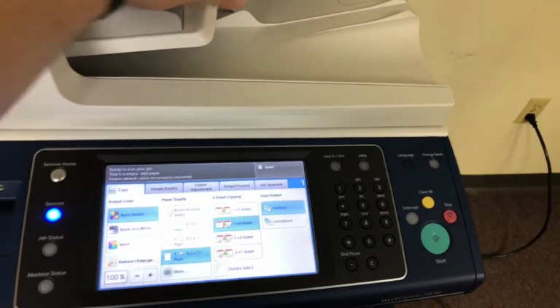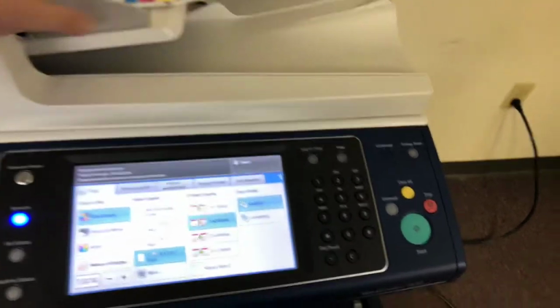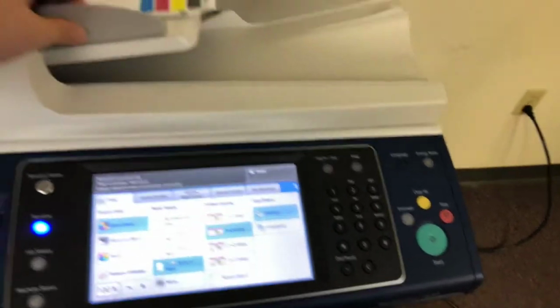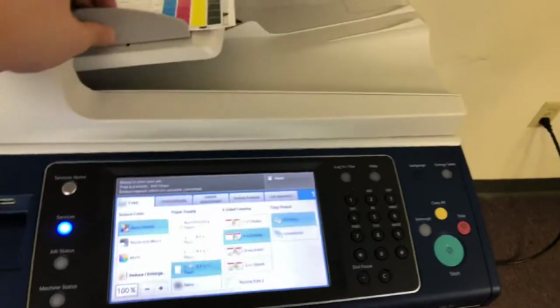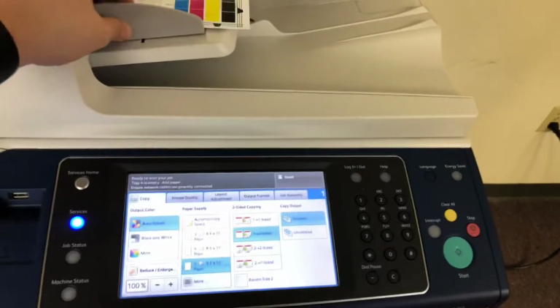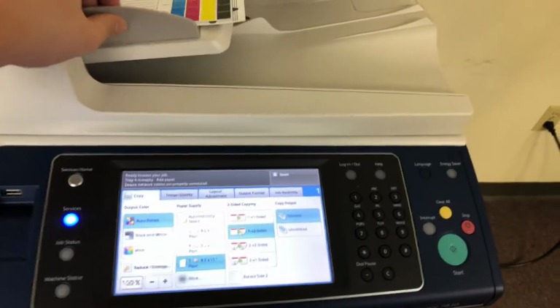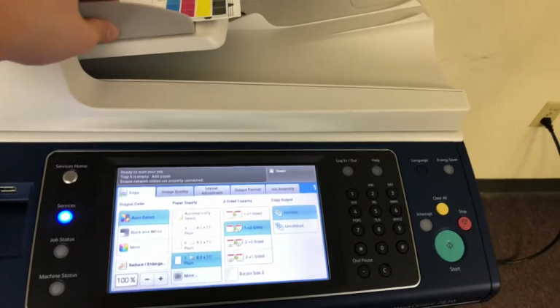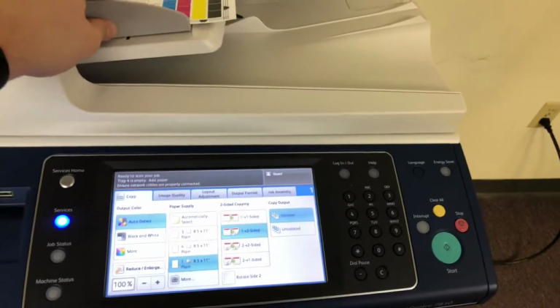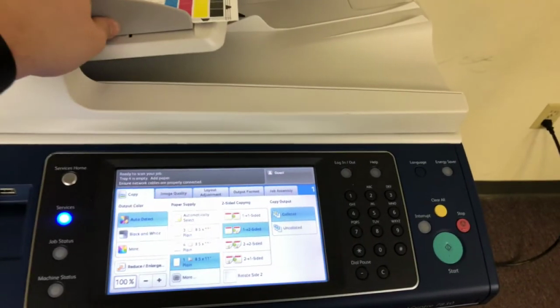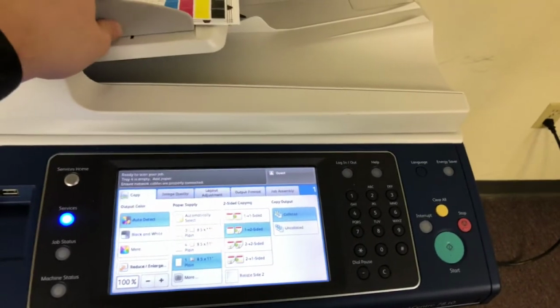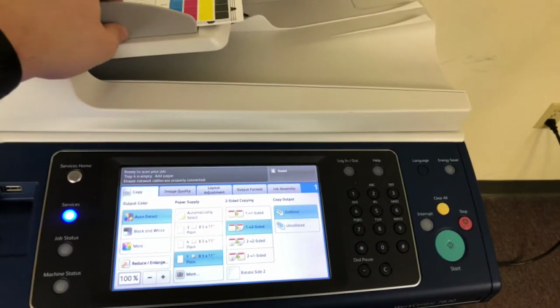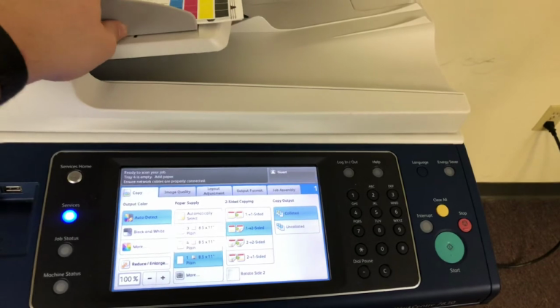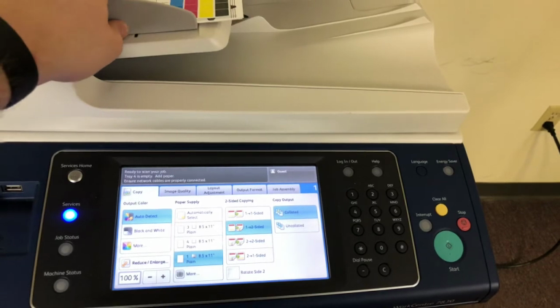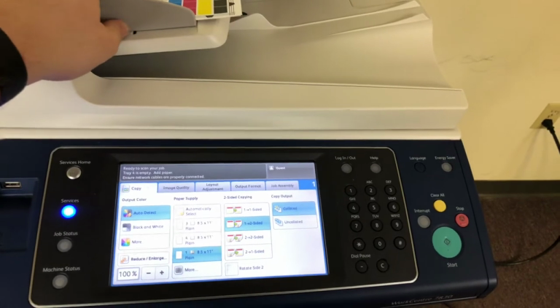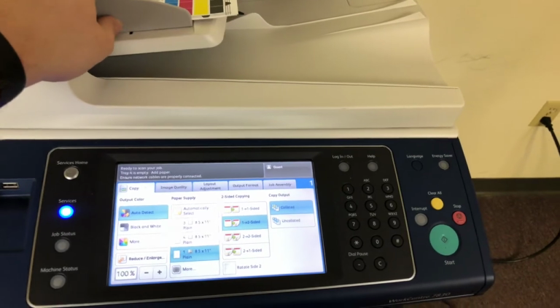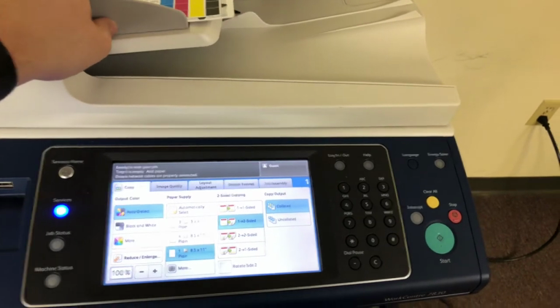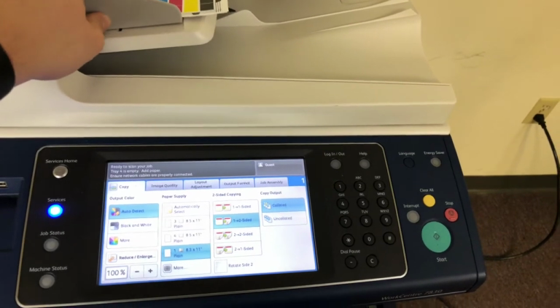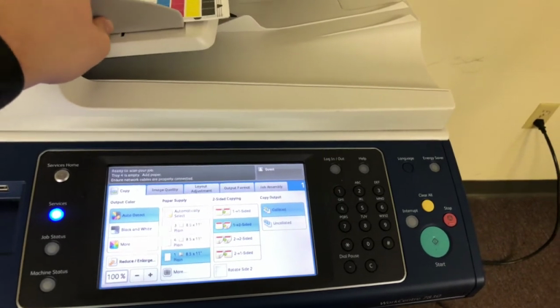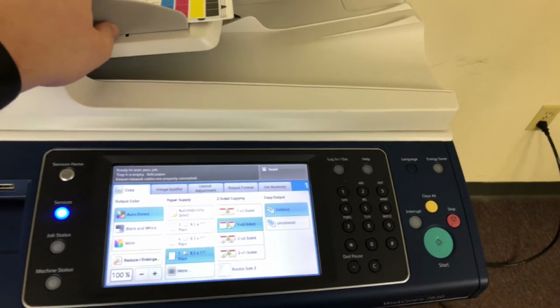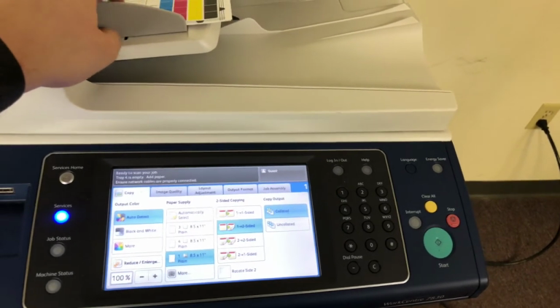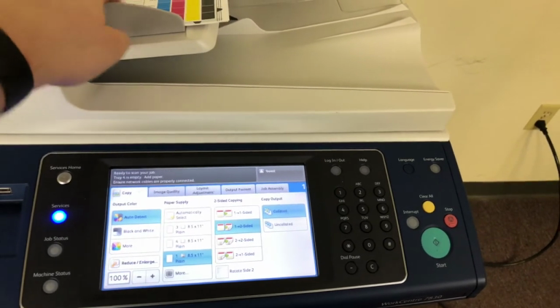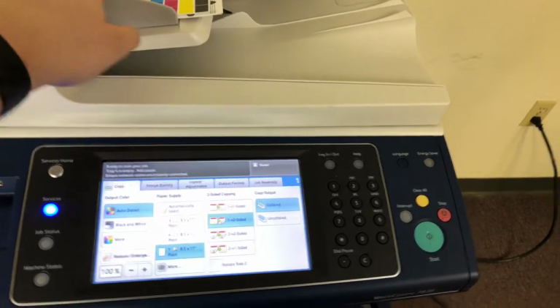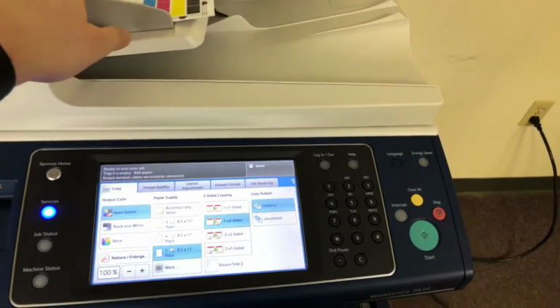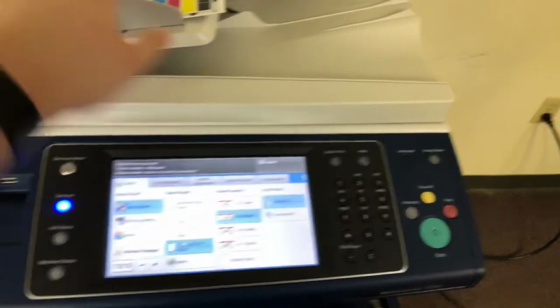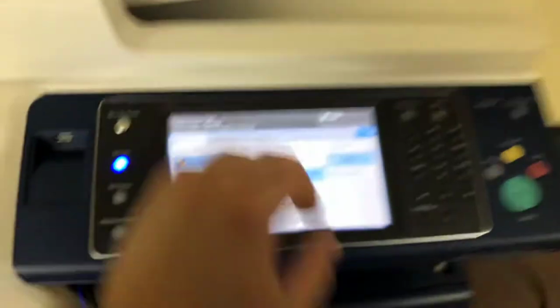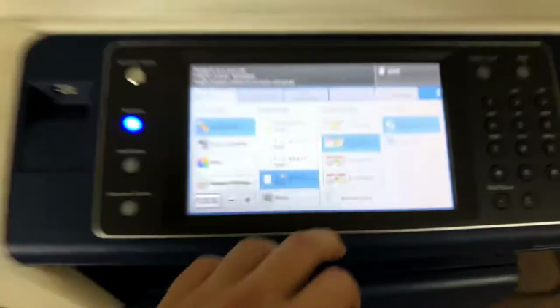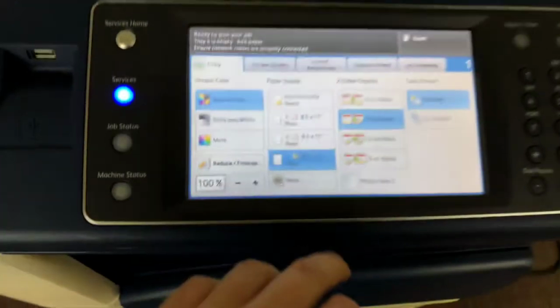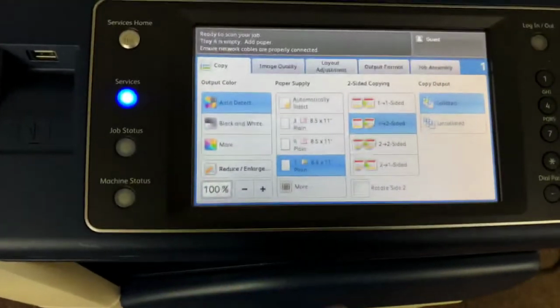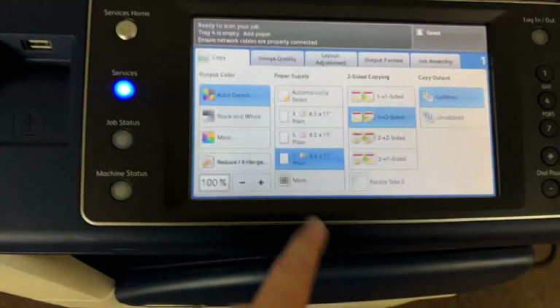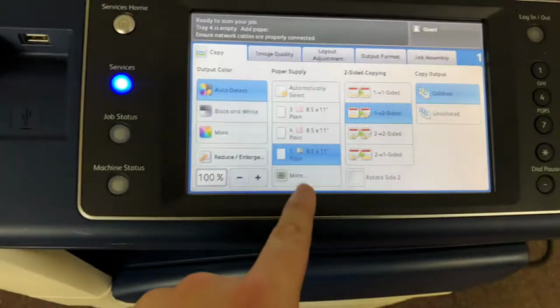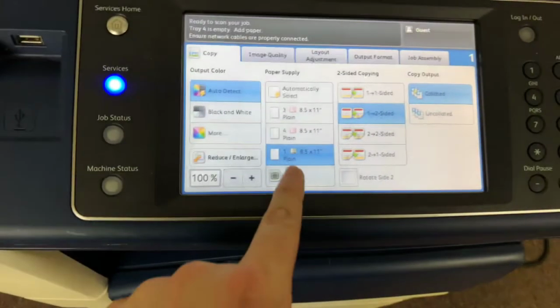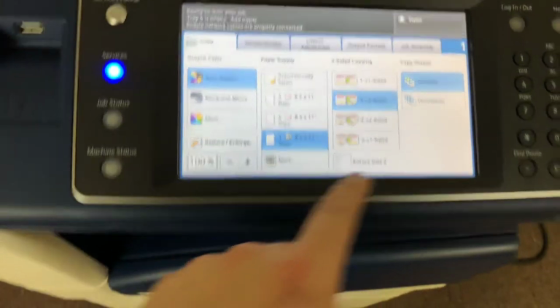Sorry, I was asked for a paper size — we're going to run that through again. Didn't have the correct paper size selected.